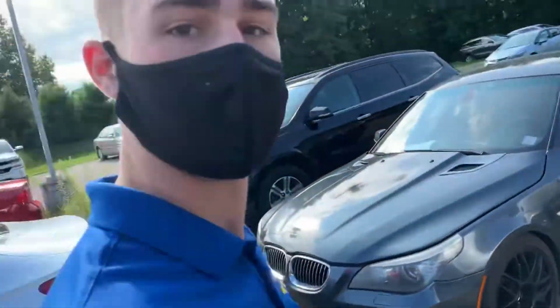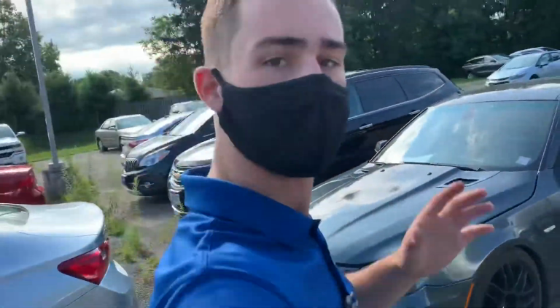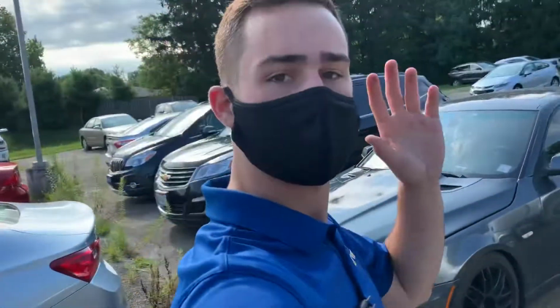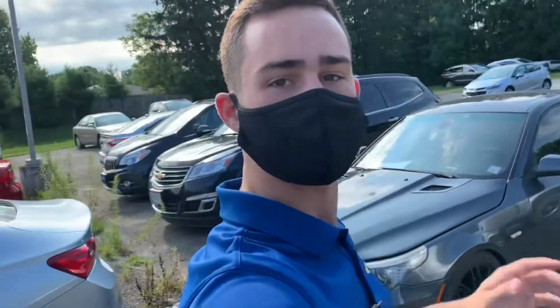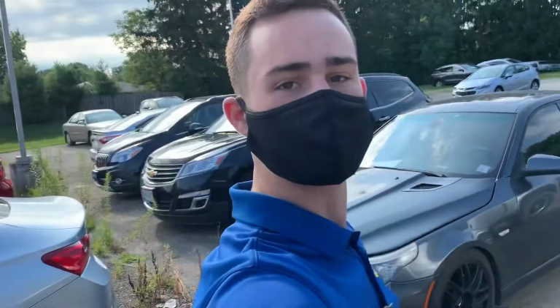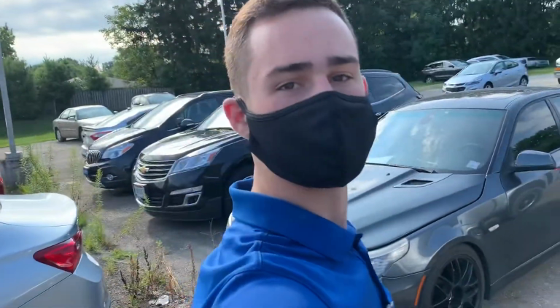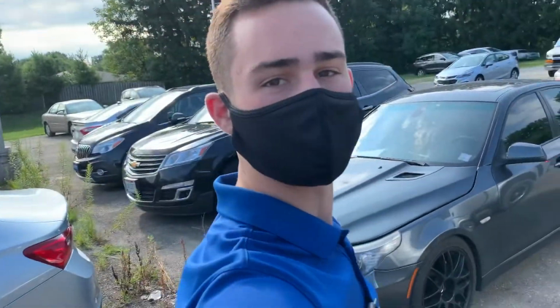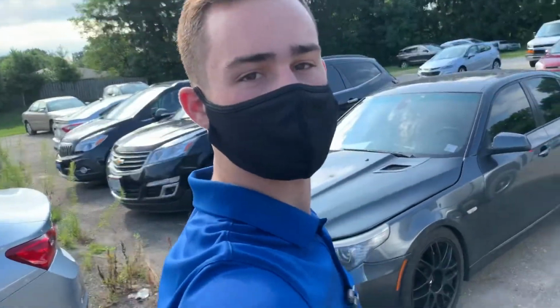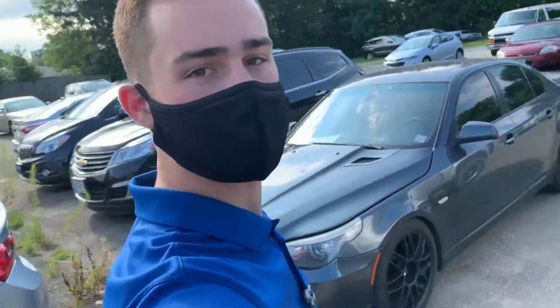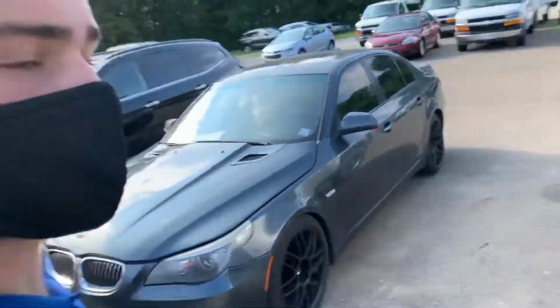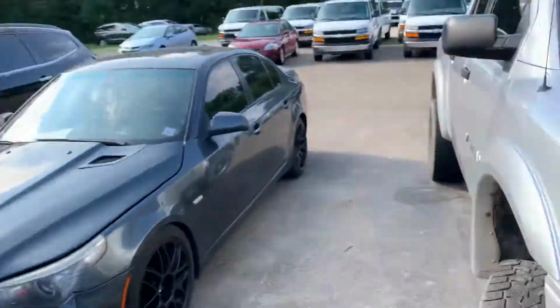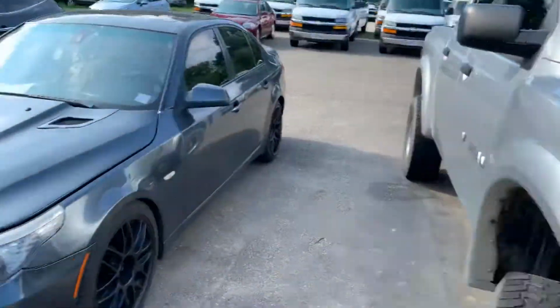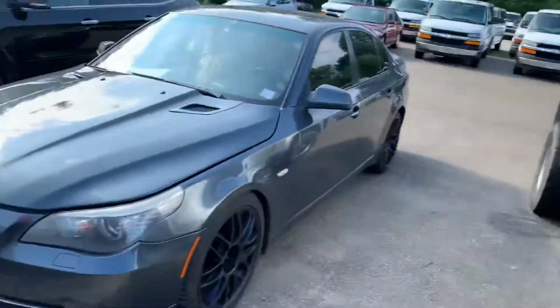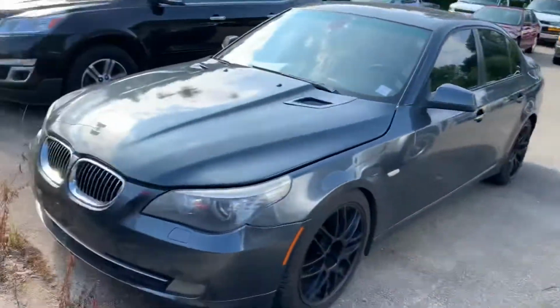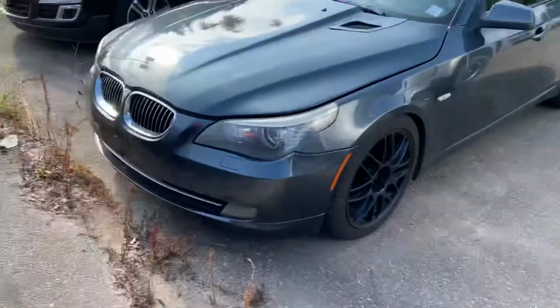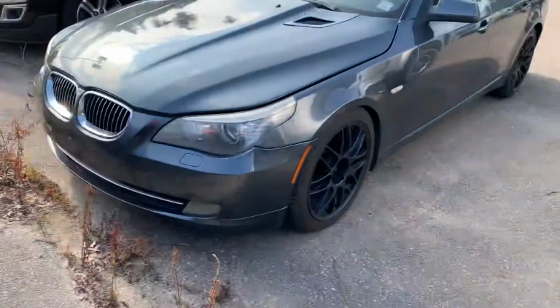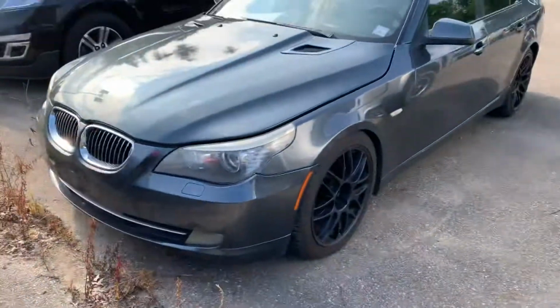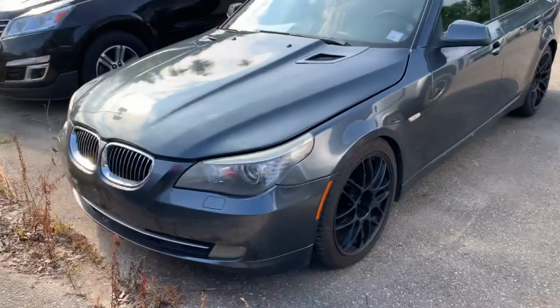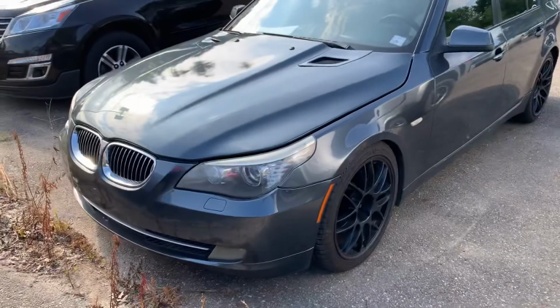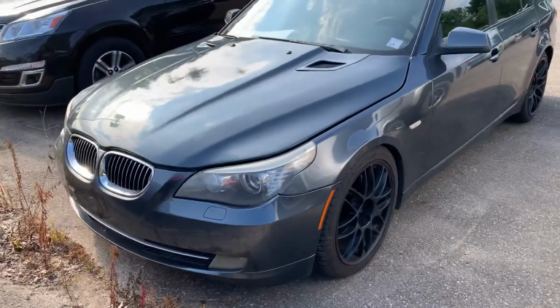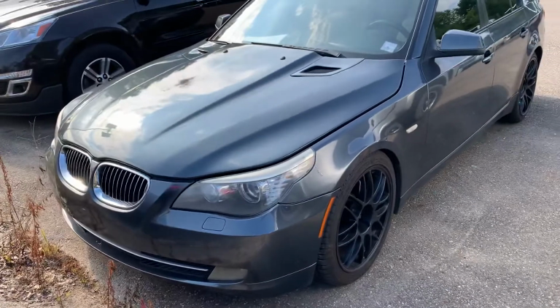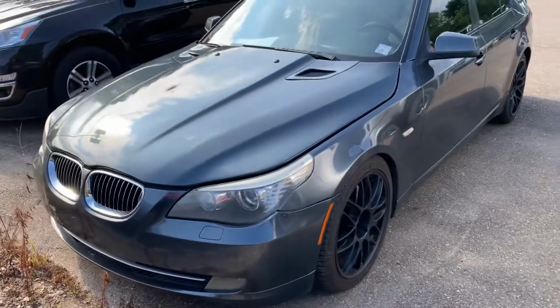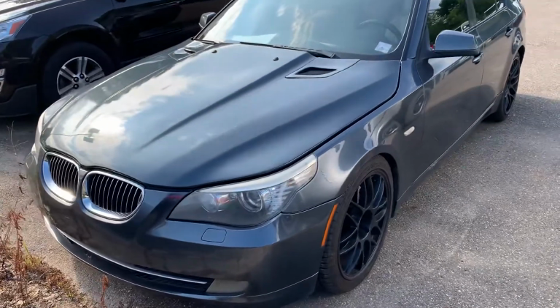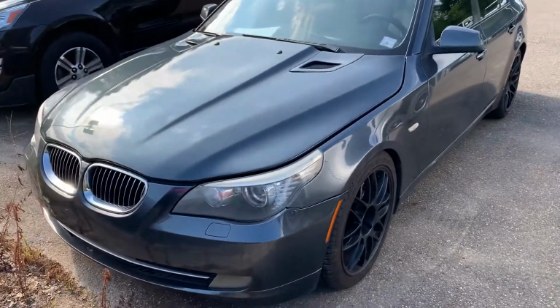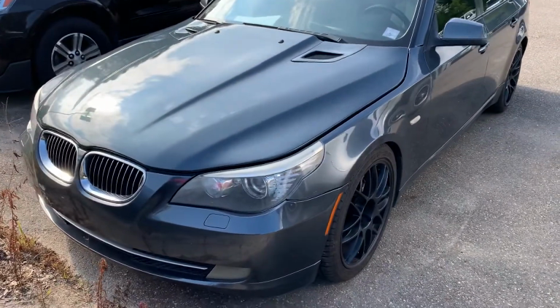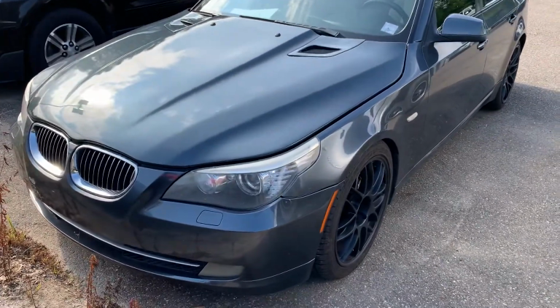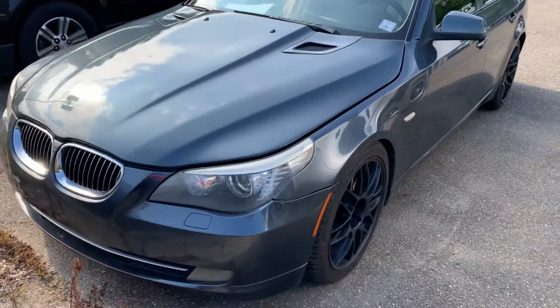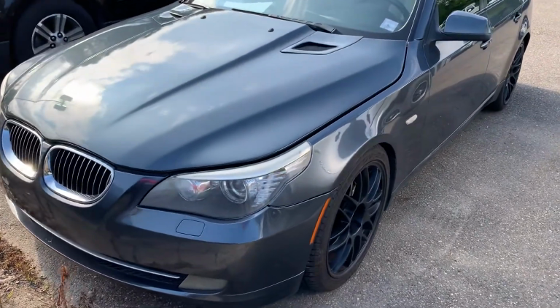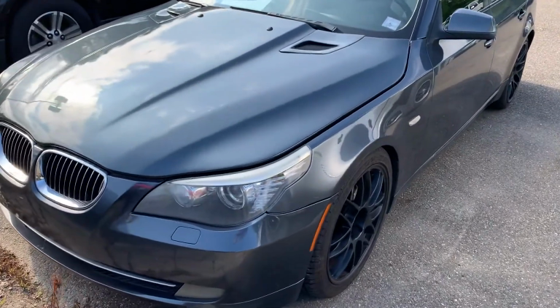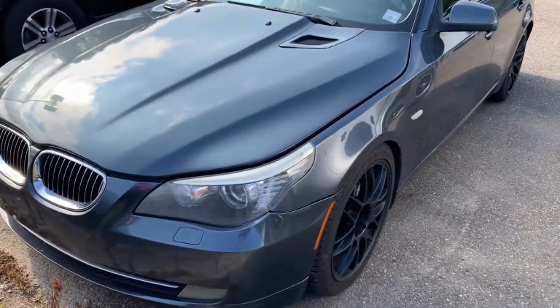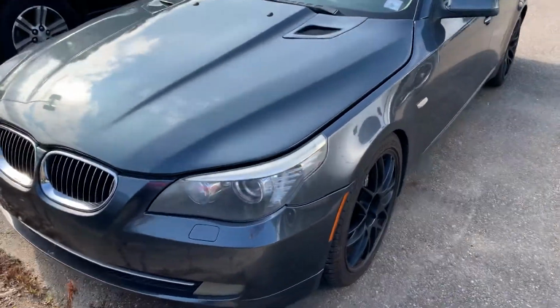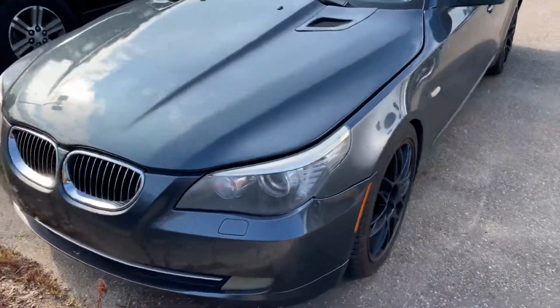Hello, this is Drew from Lavery Automotive here in Alliance, Ohio. This is a video on our 2010 BMW 535i.